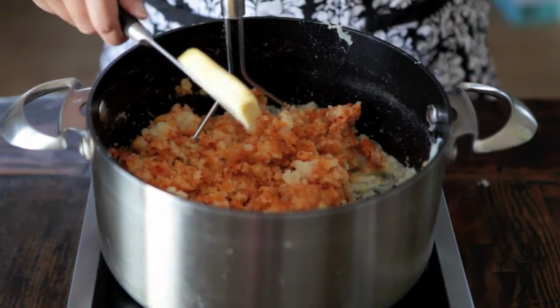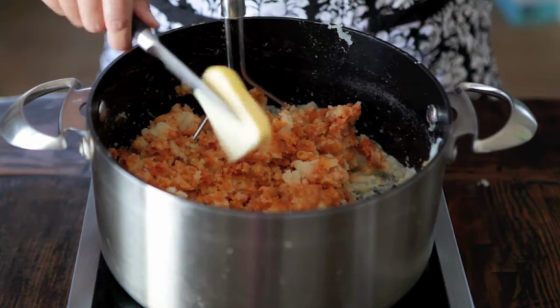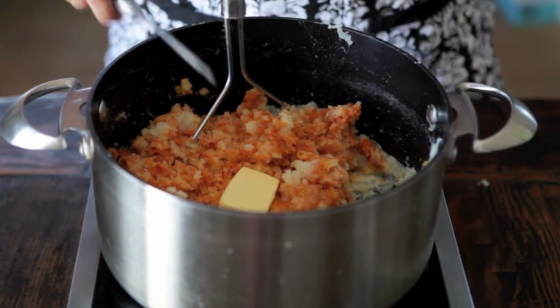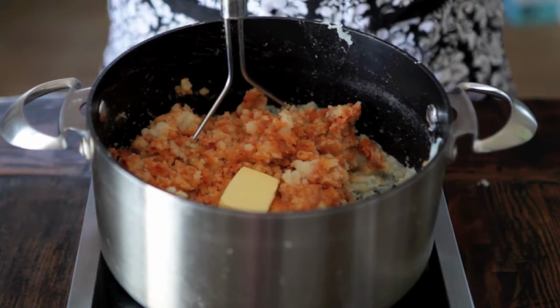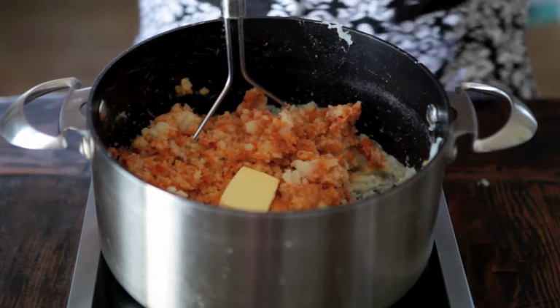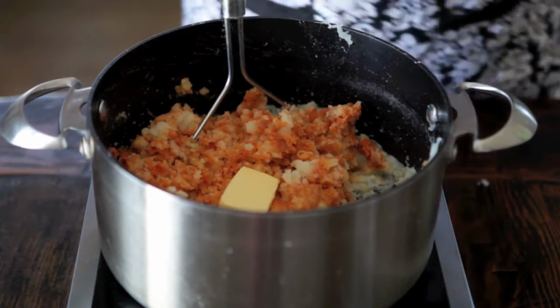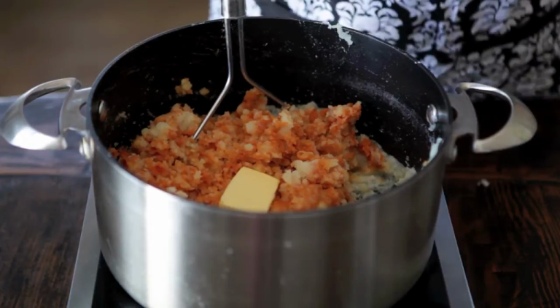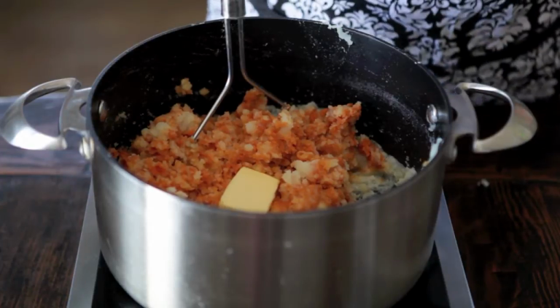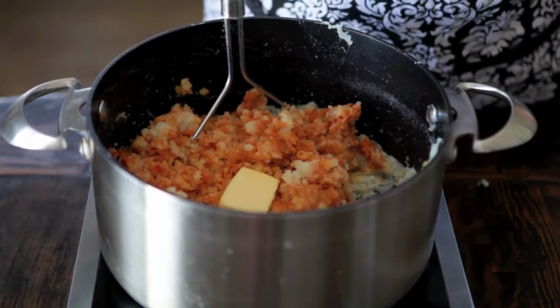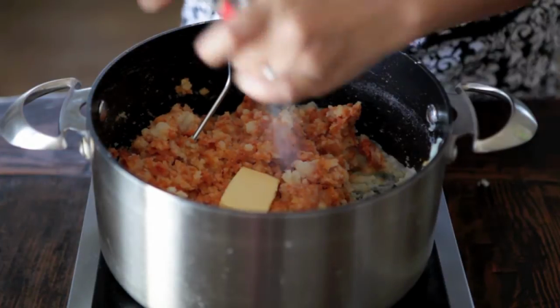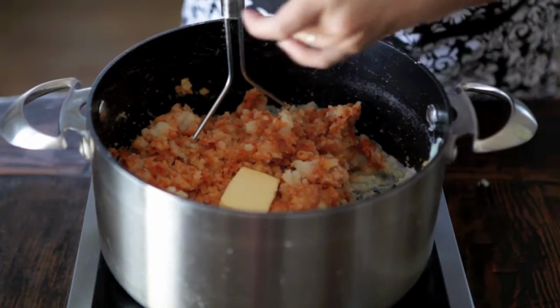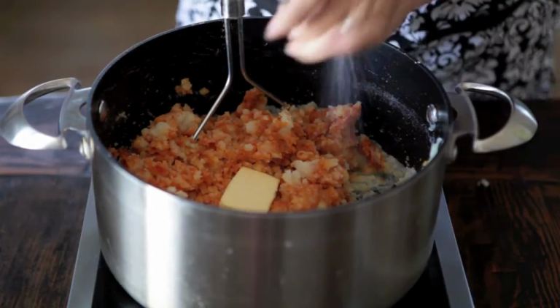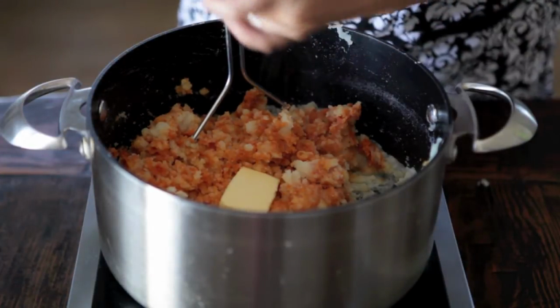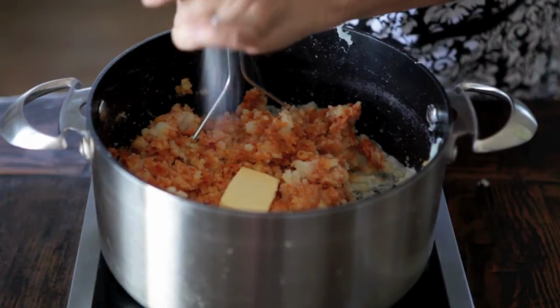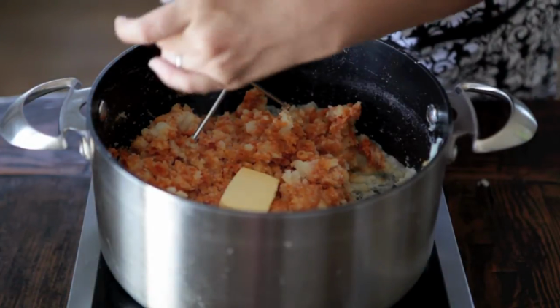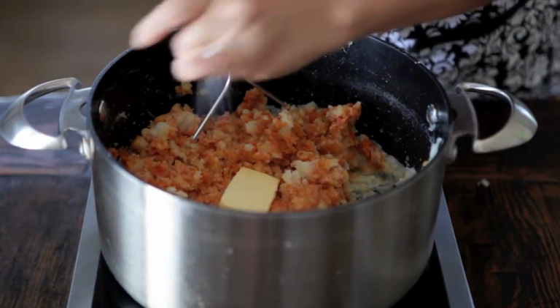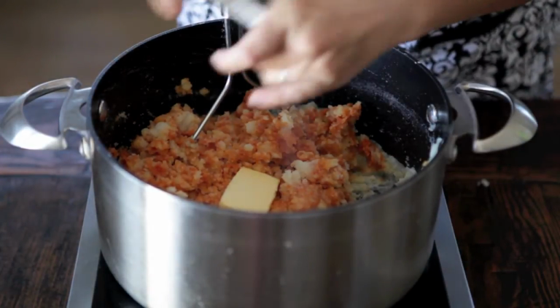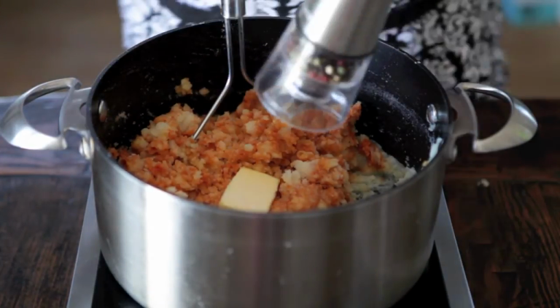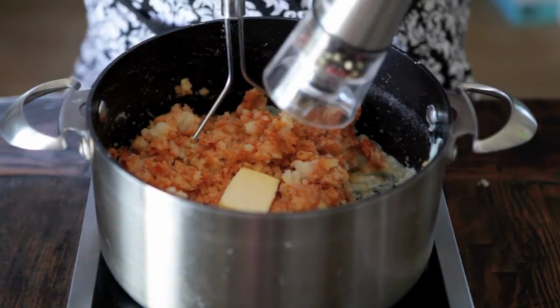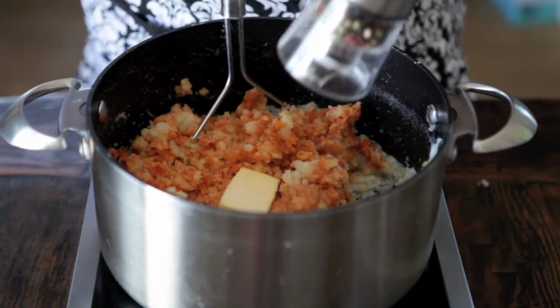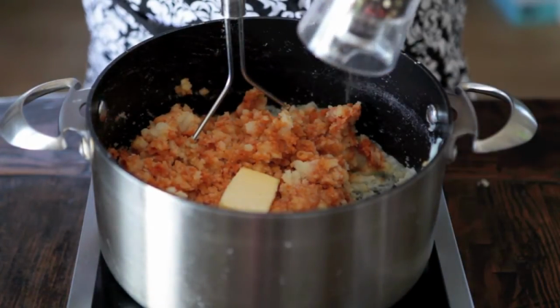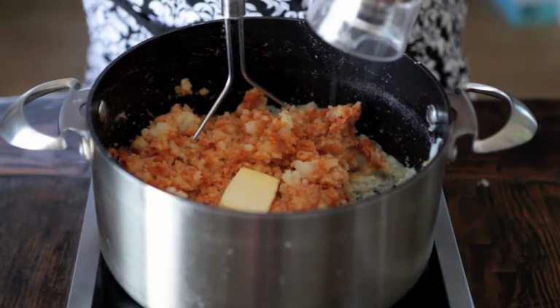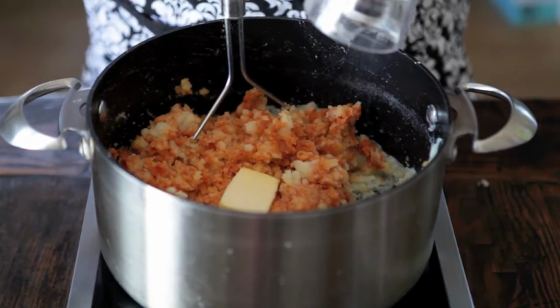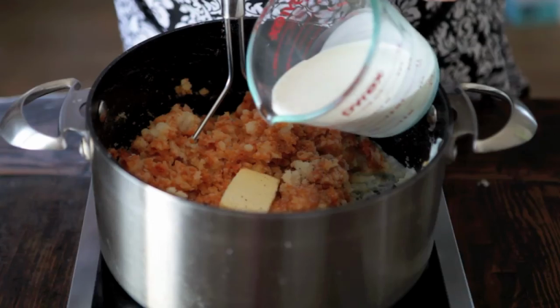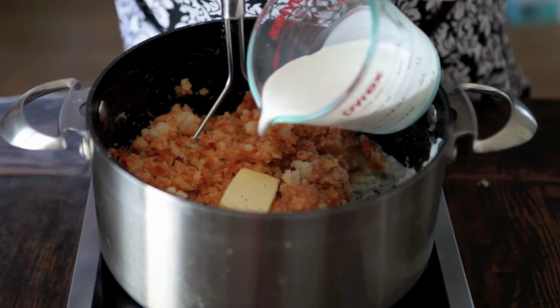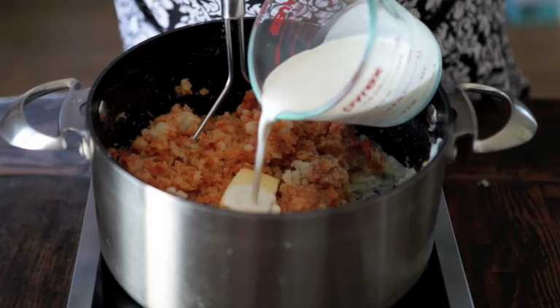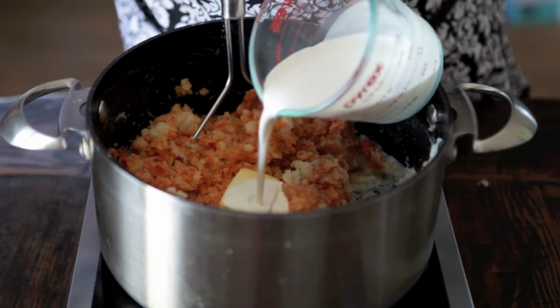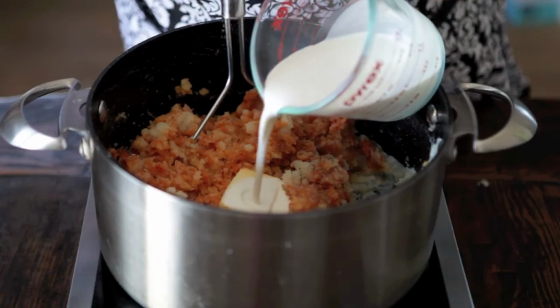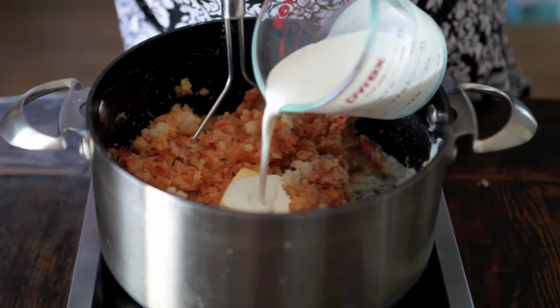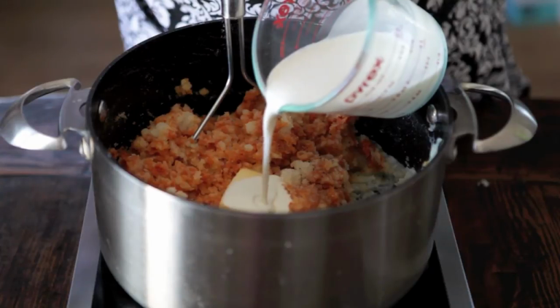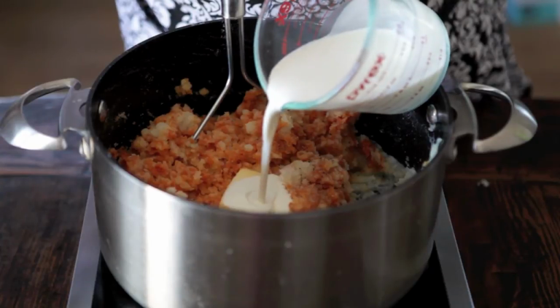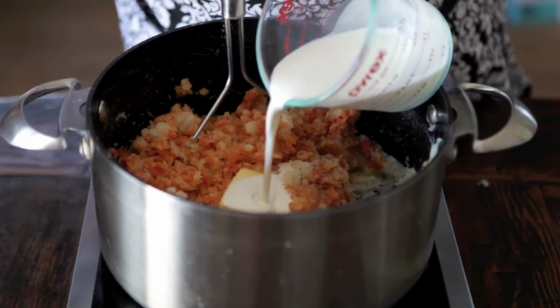Add your butter, season with salt and pepper, and add just a quarter cup of heavy cream. Or, if you'd like, you can add milk instead.